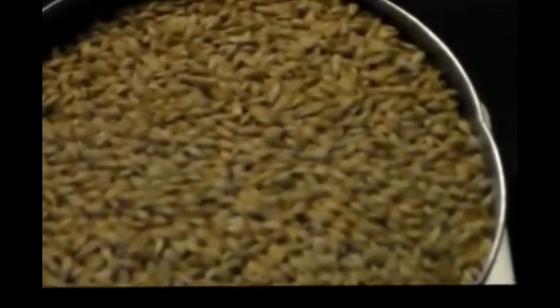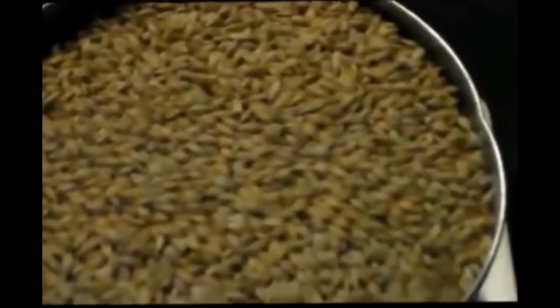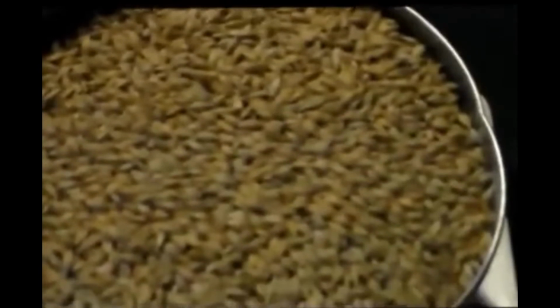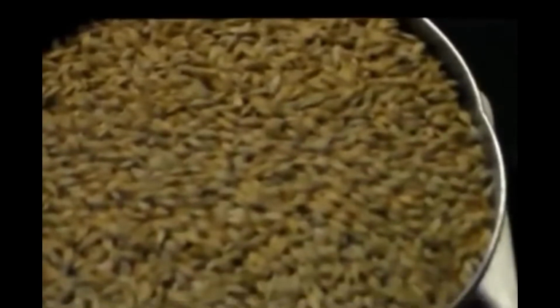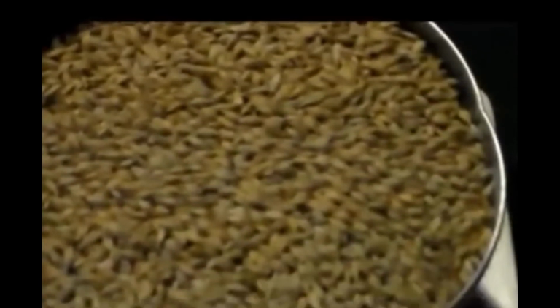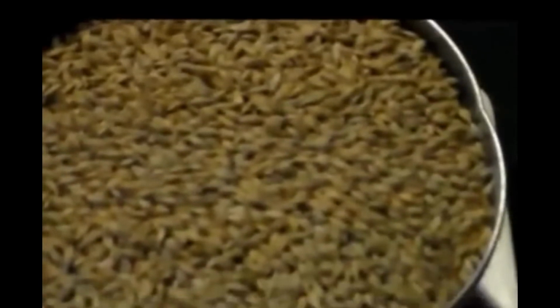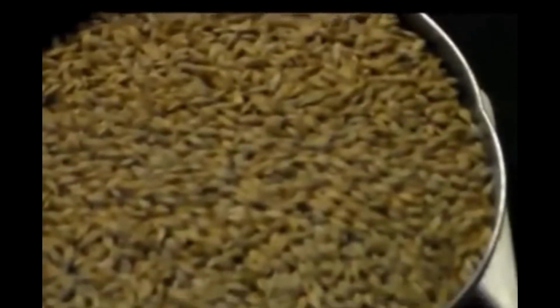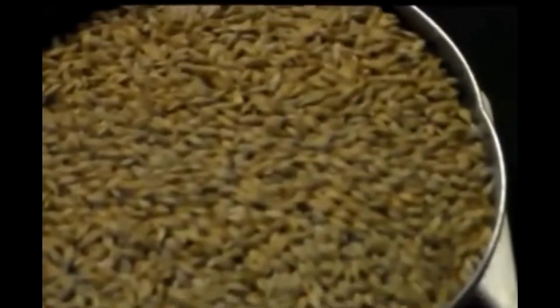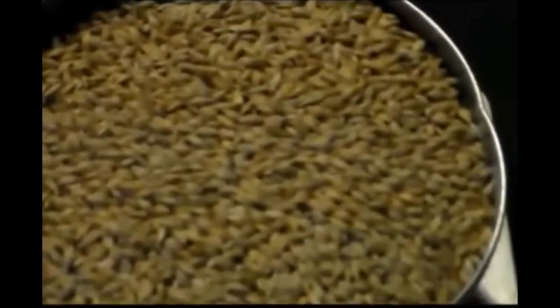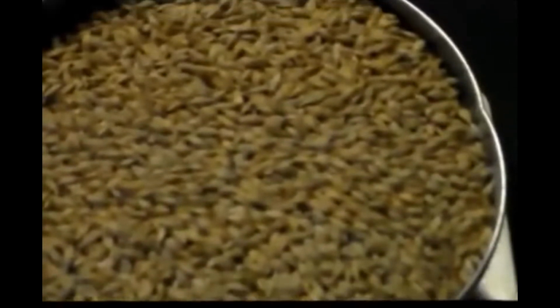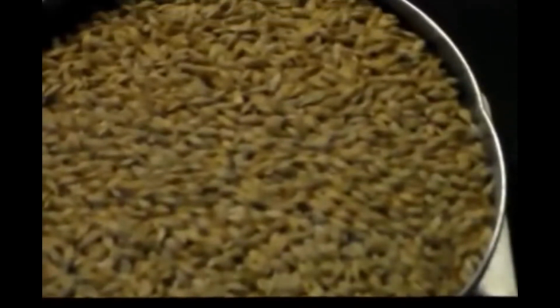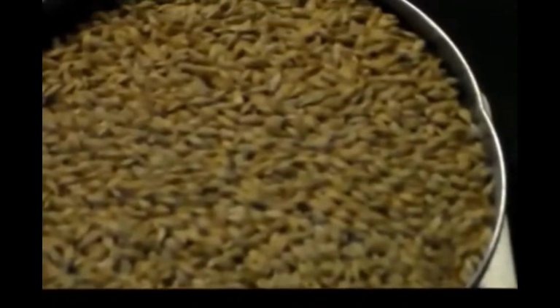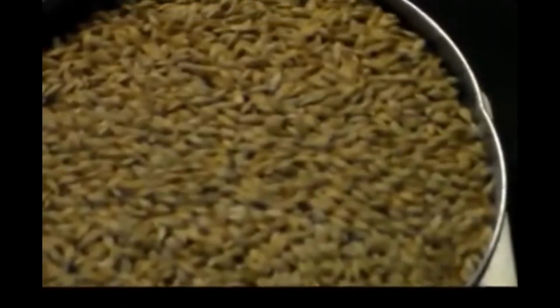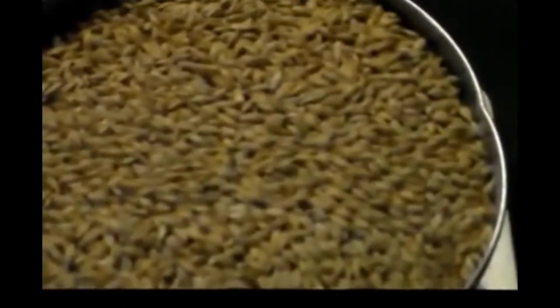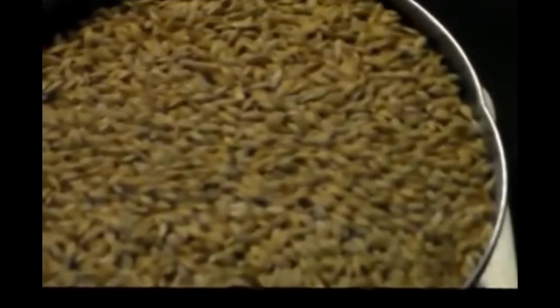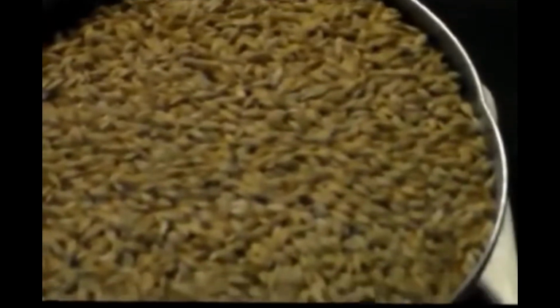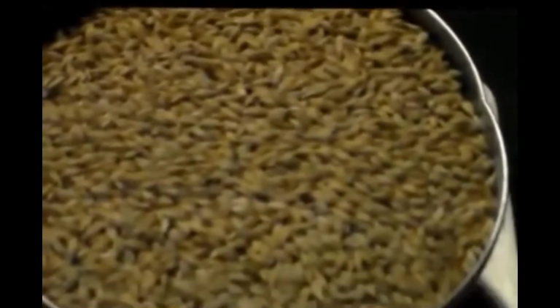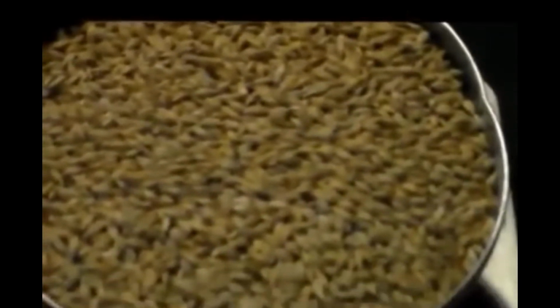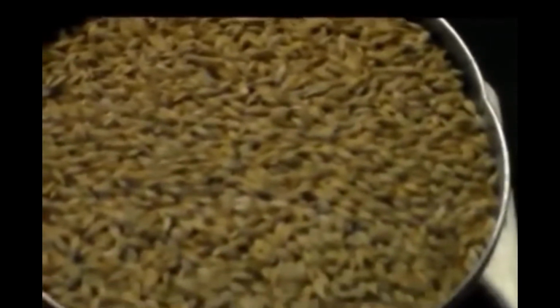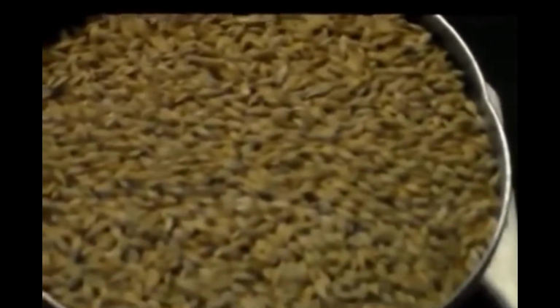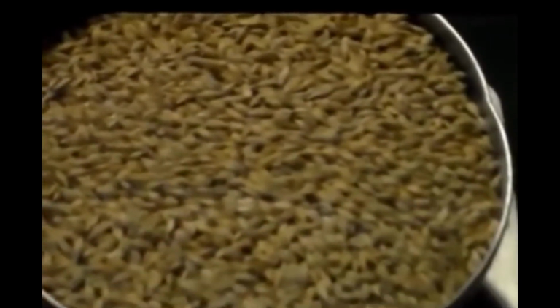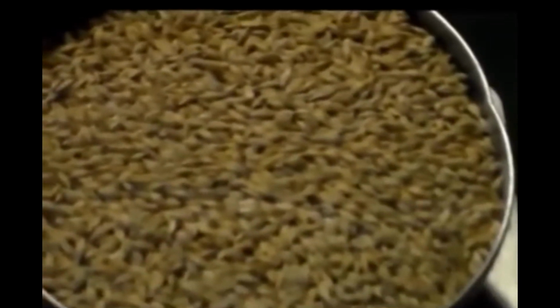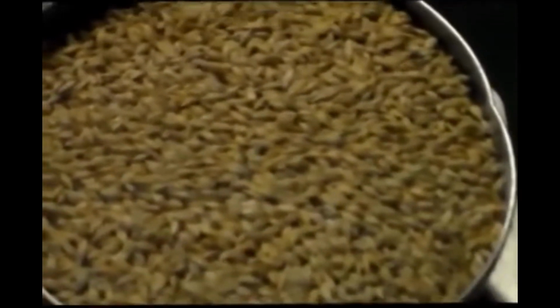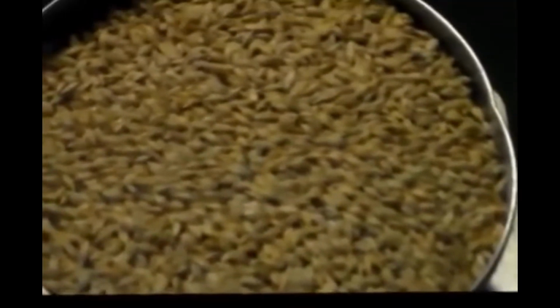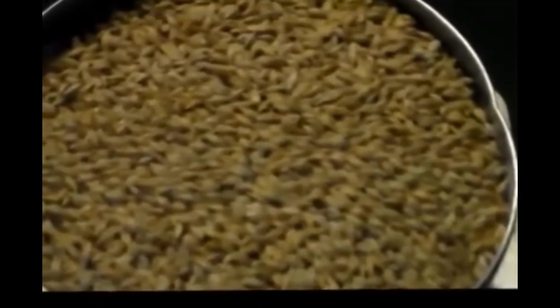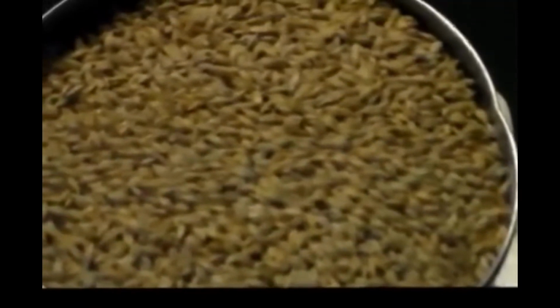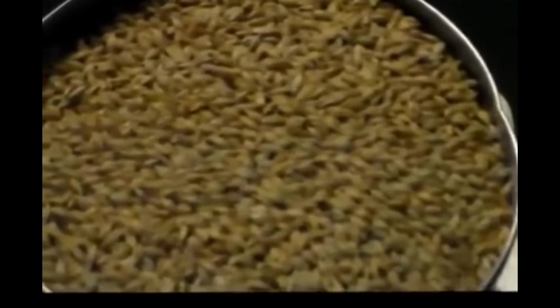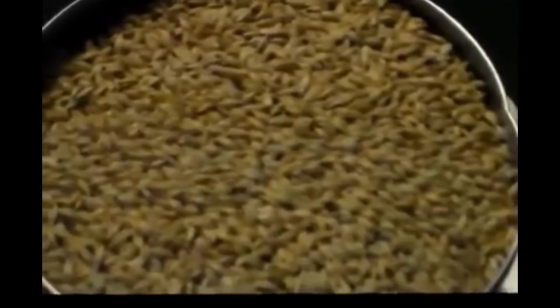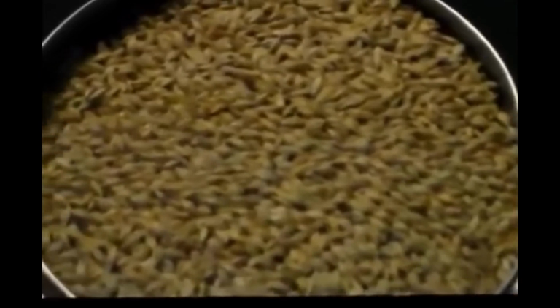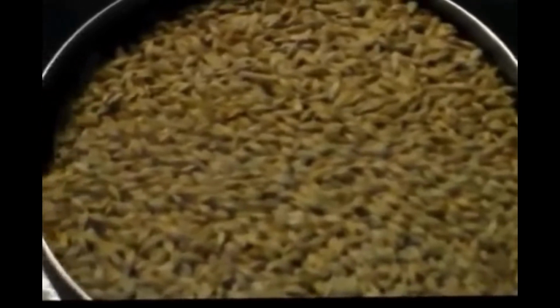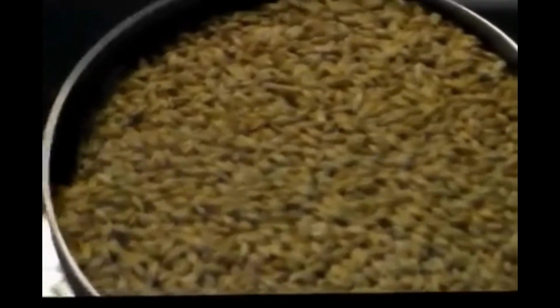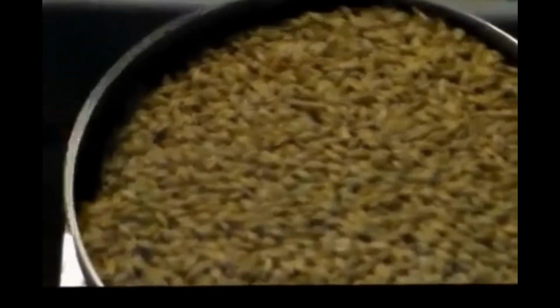This here is organic barley. We weigh it out, put it in a mesh bag, and then we aerate it.